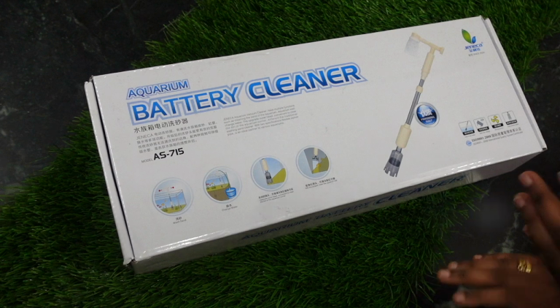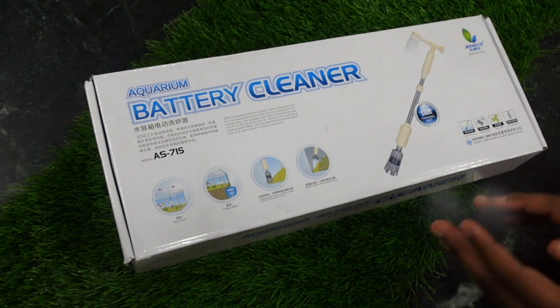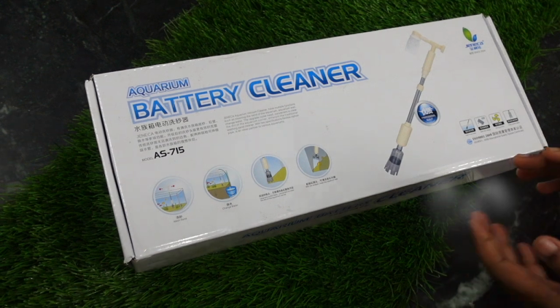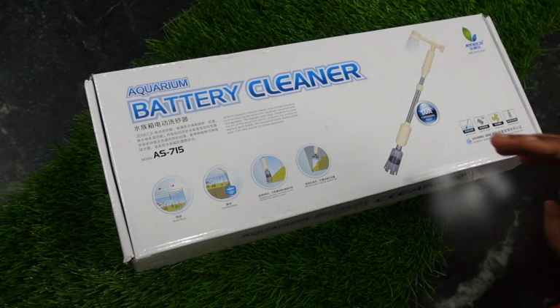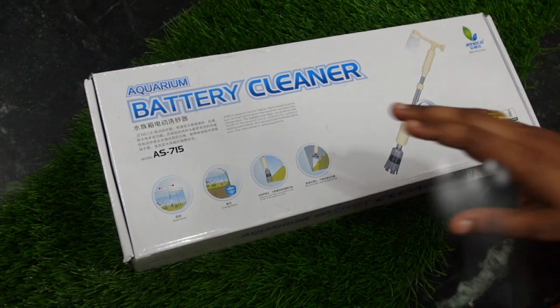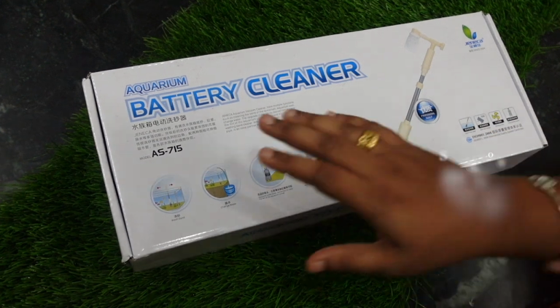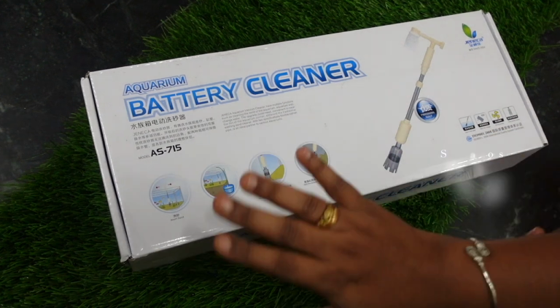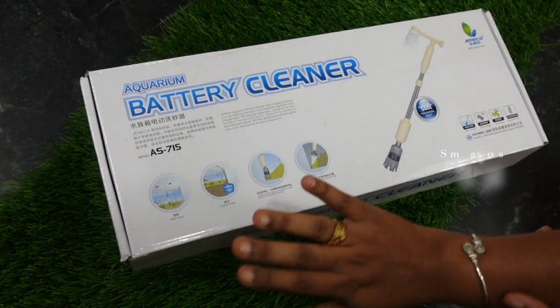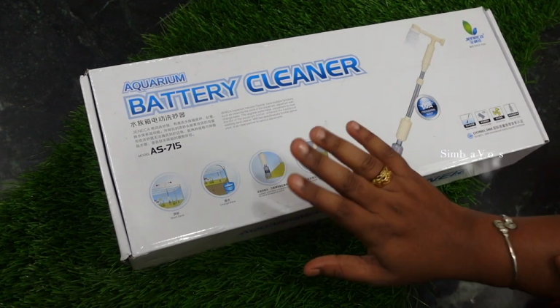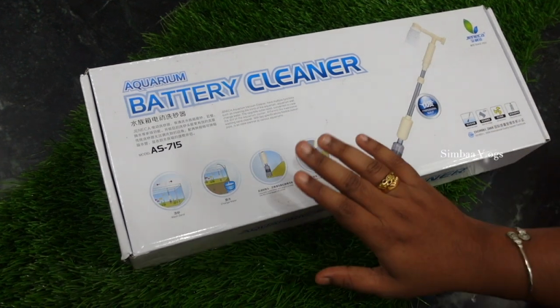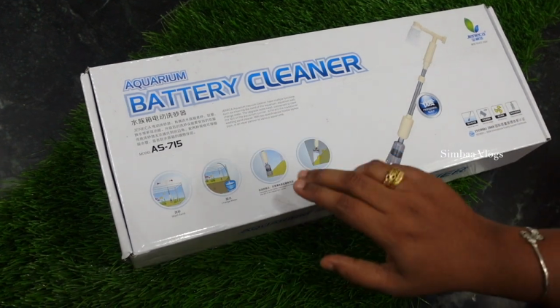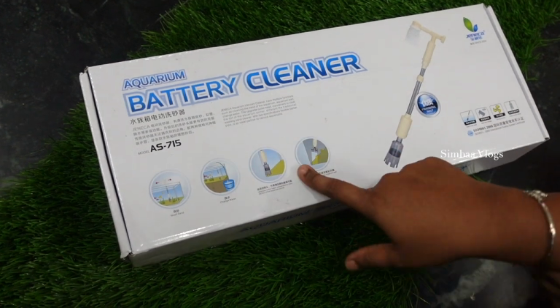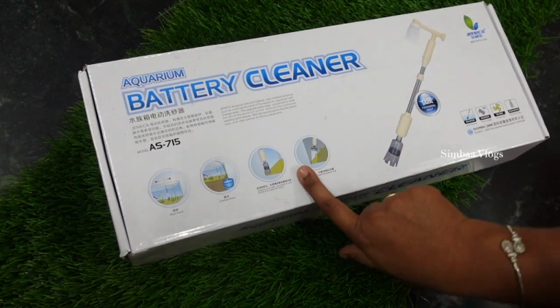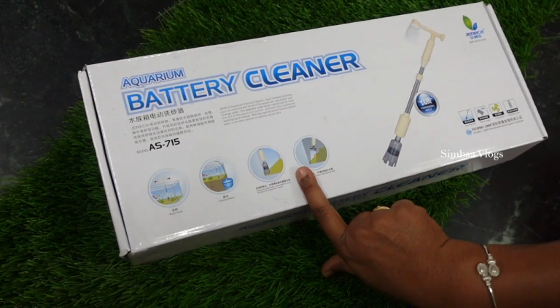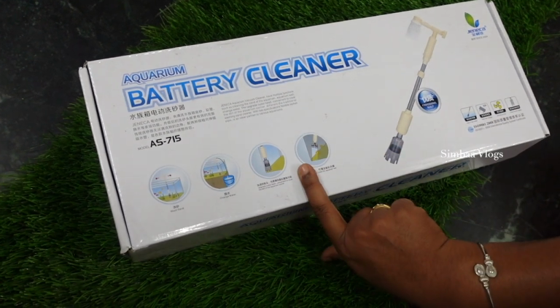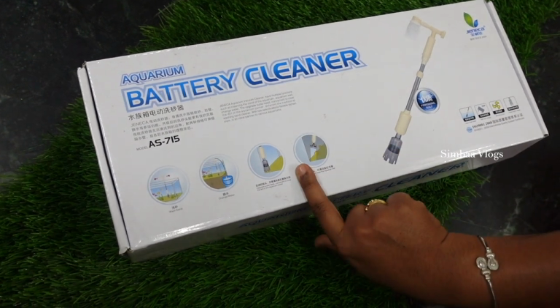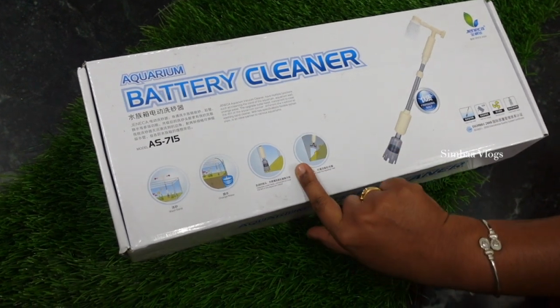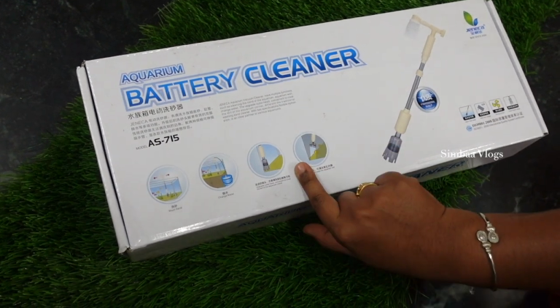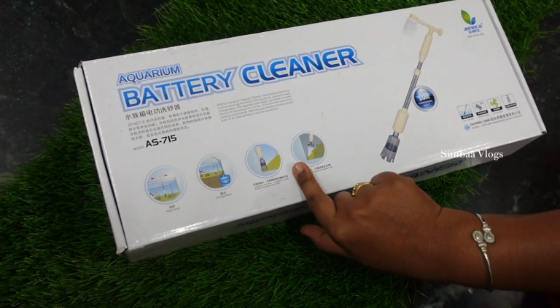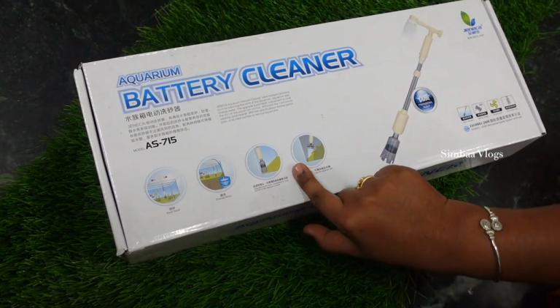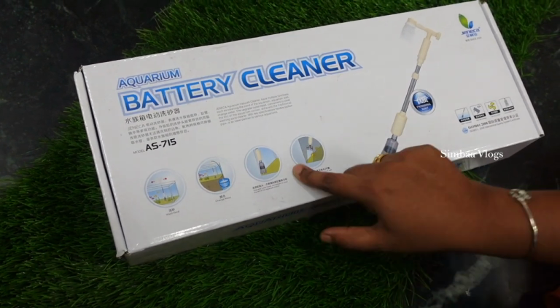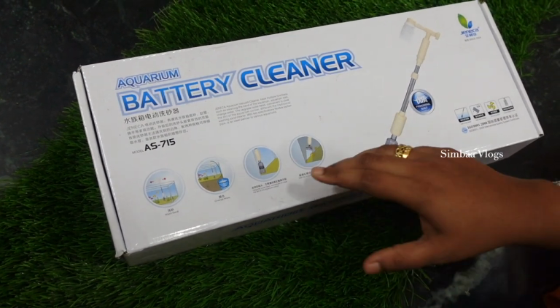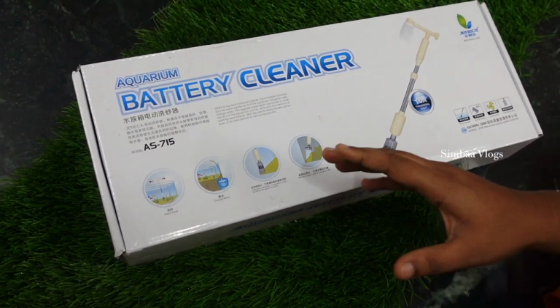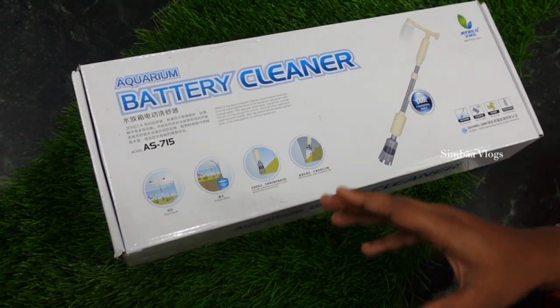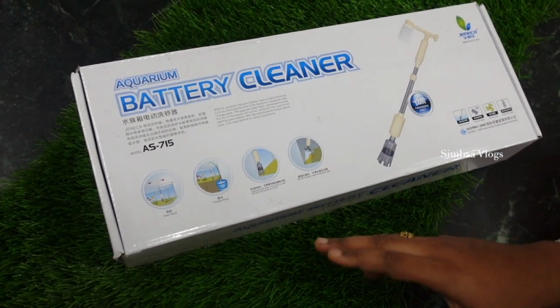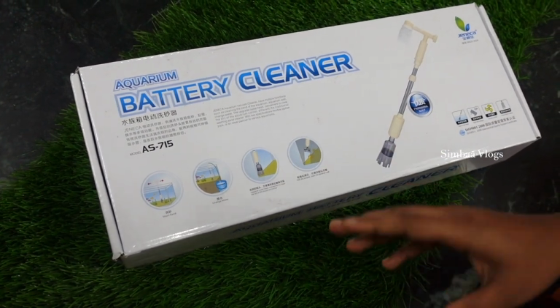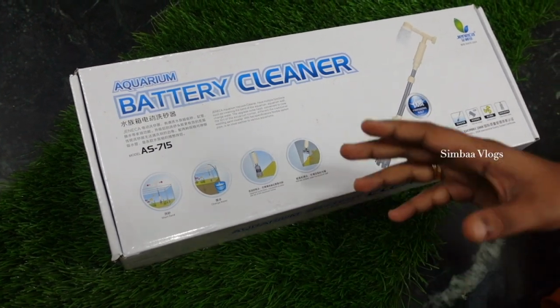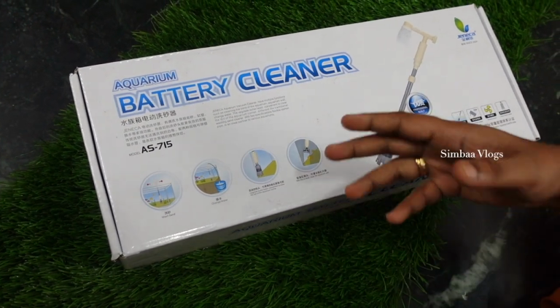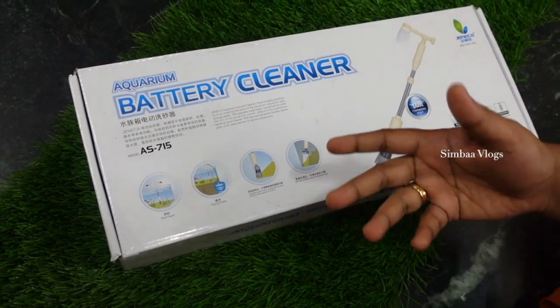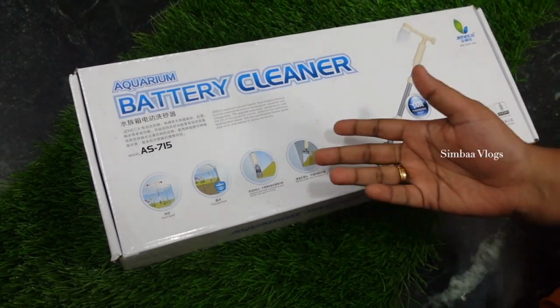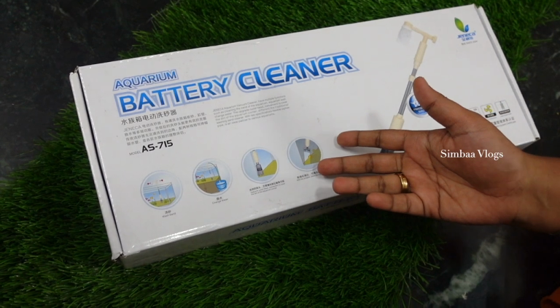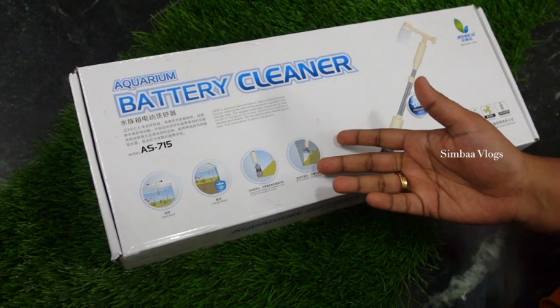Welcome back to my channel. In this video, we are going to talk about a different aquarium cleaner.